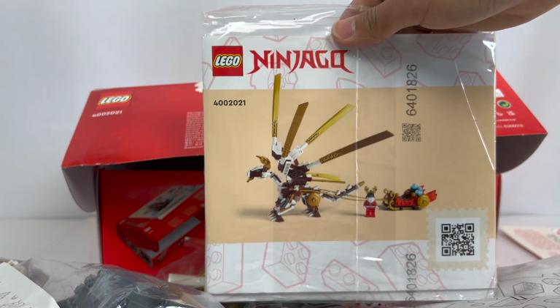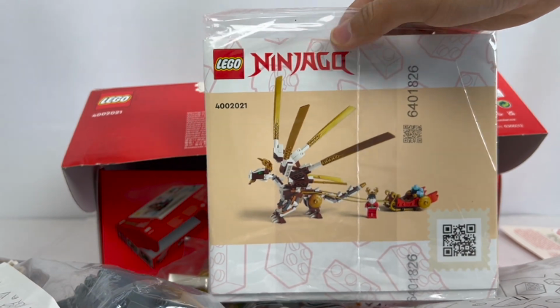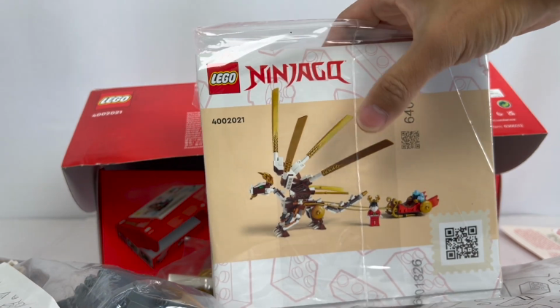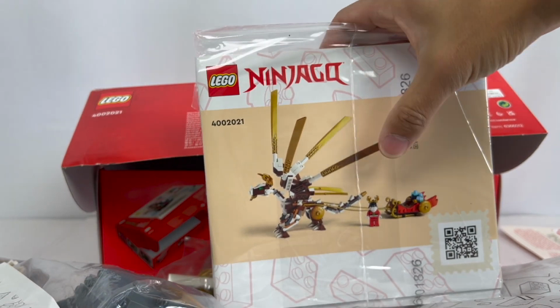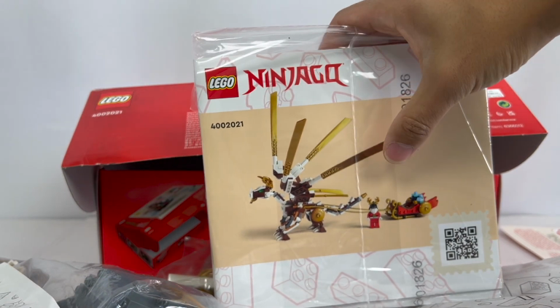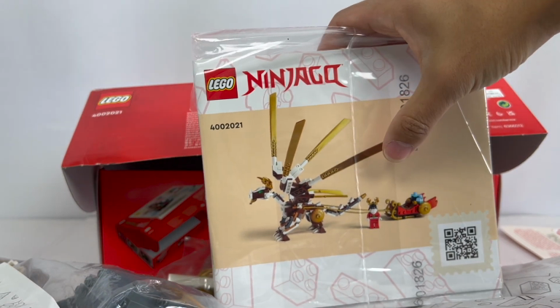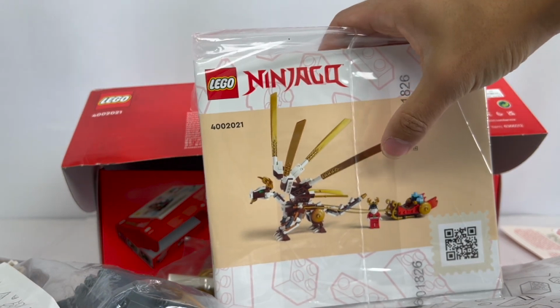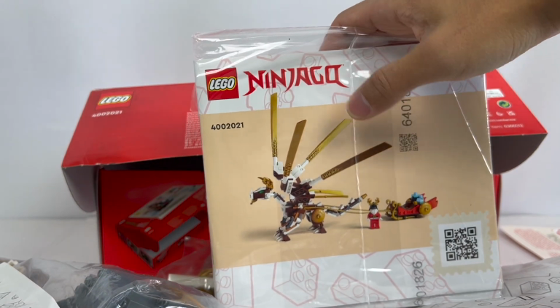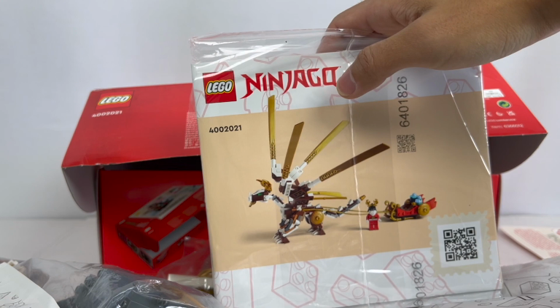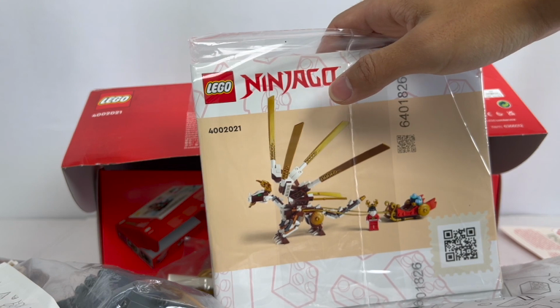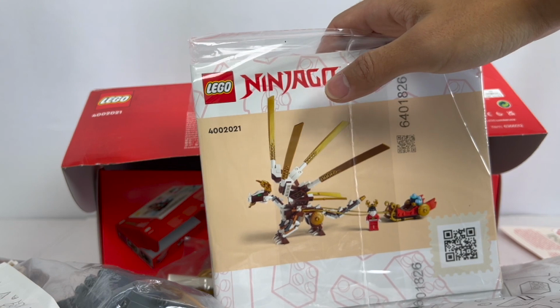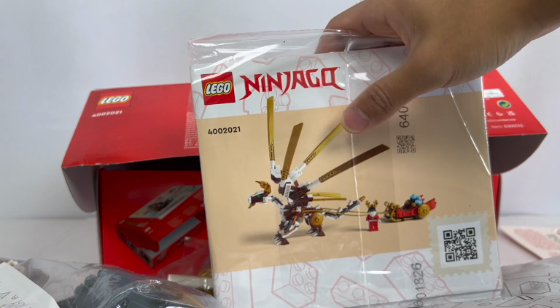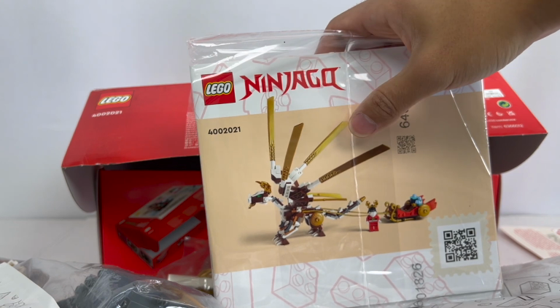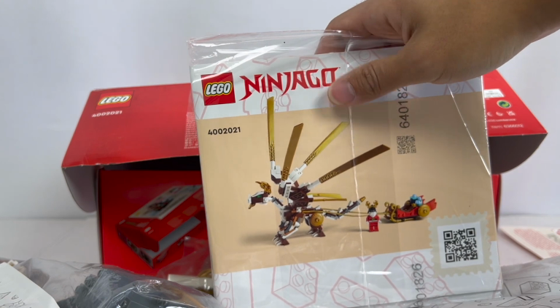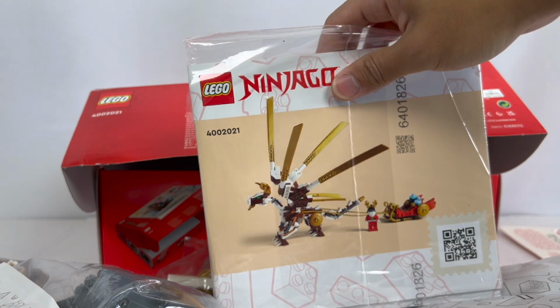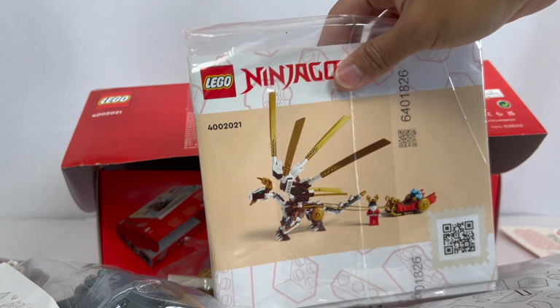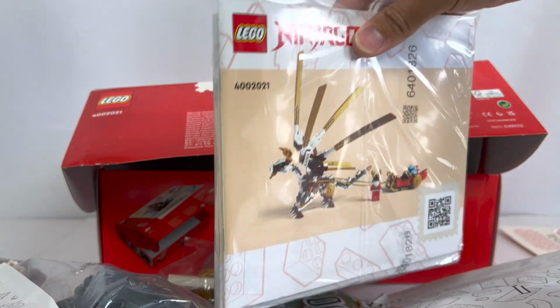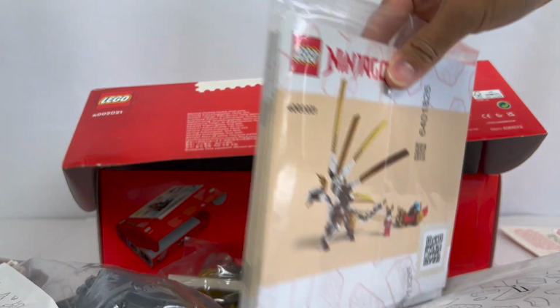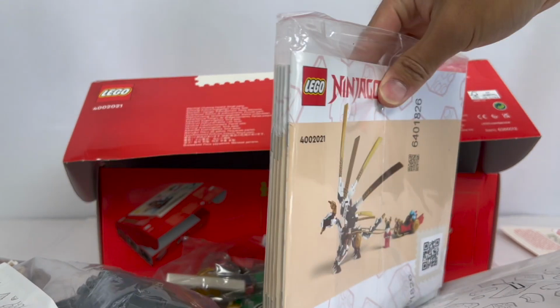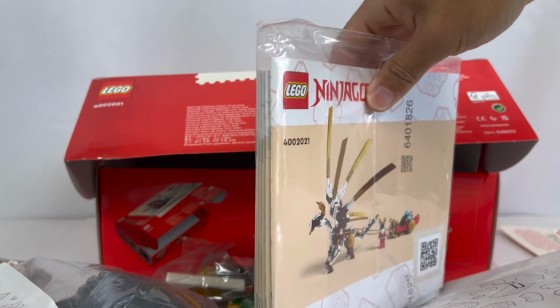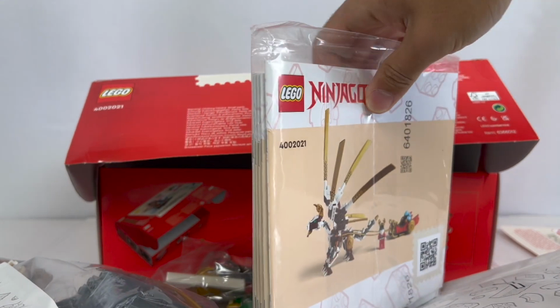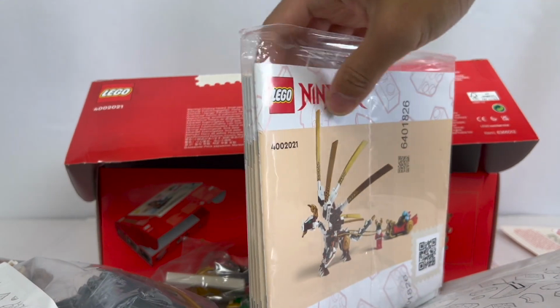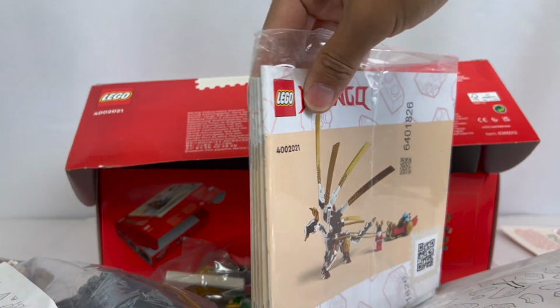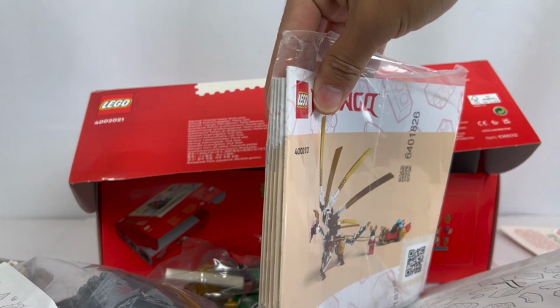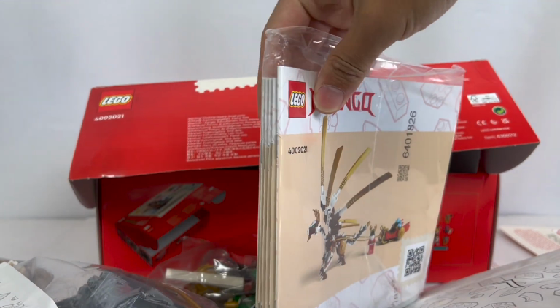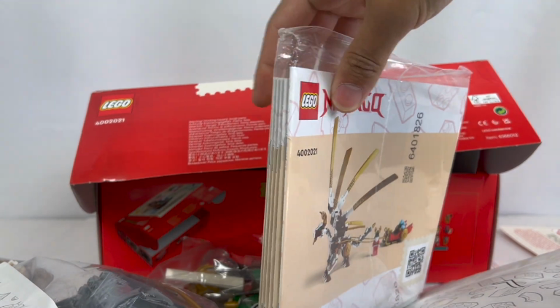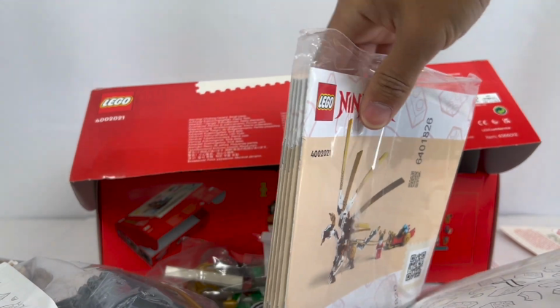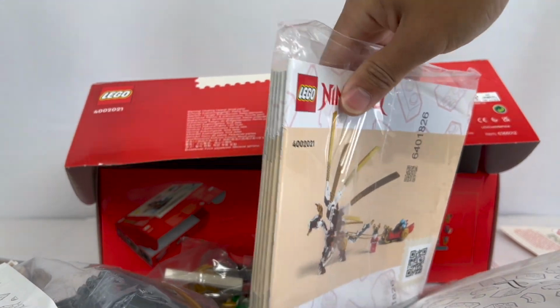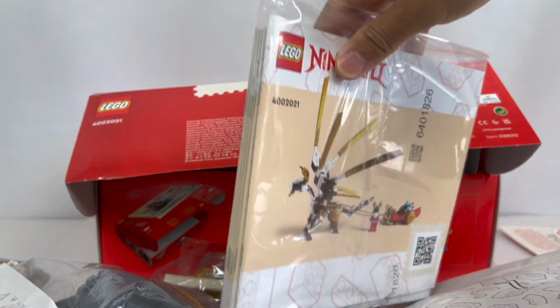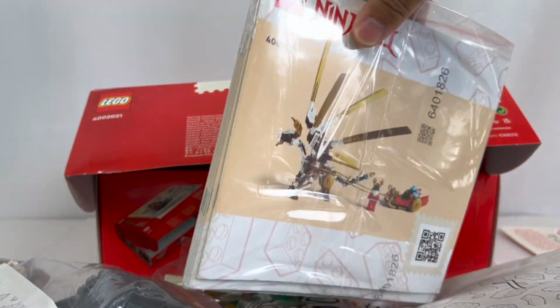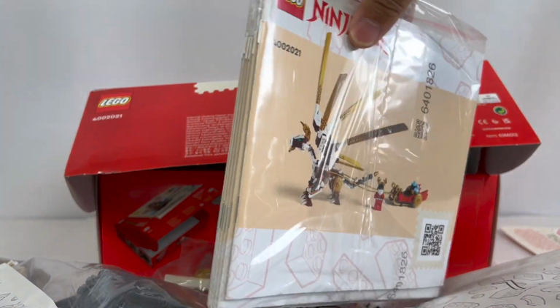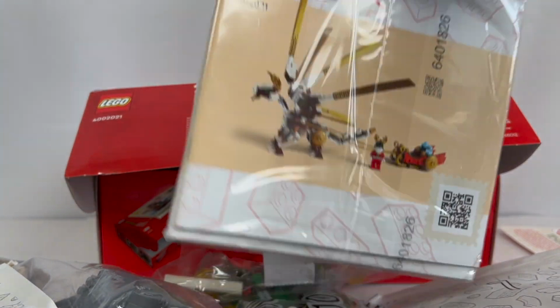In here we have the instruction manual. It looks like there are multiple different books, again focusing on the Build Together initiative. They seem to have five or six books, each focusing on a different aspect of the set — Santa Garmadon and his reindeer dragon, and the rest of the books presumably for the temple itself. Let's open this up and take a look at the manuals.